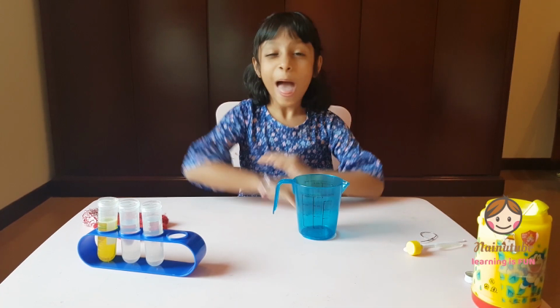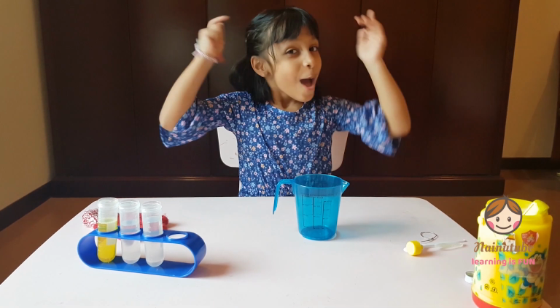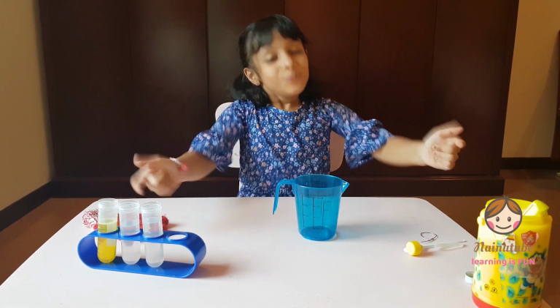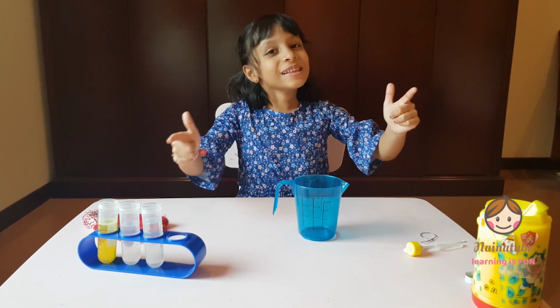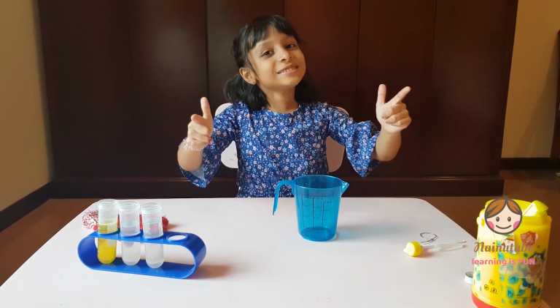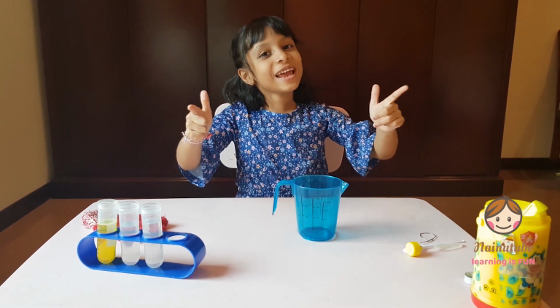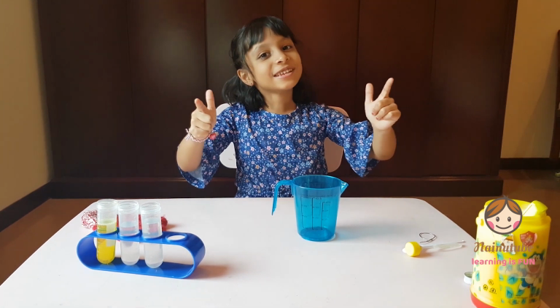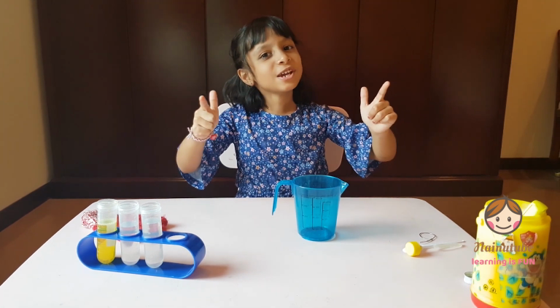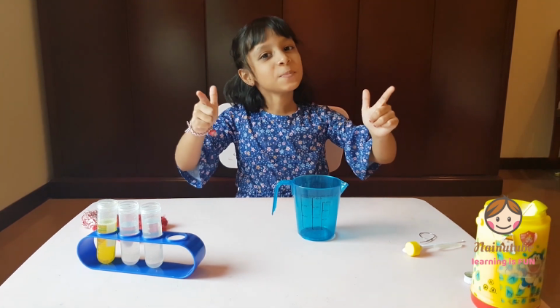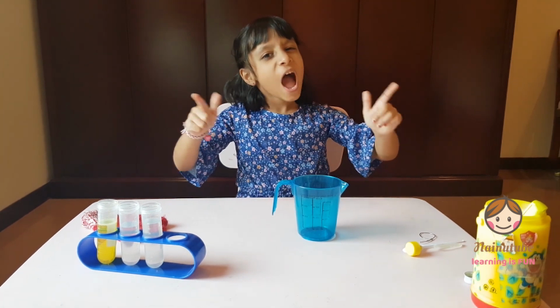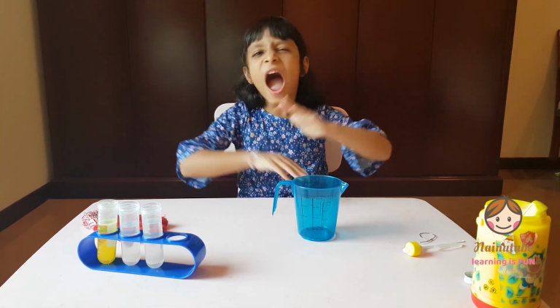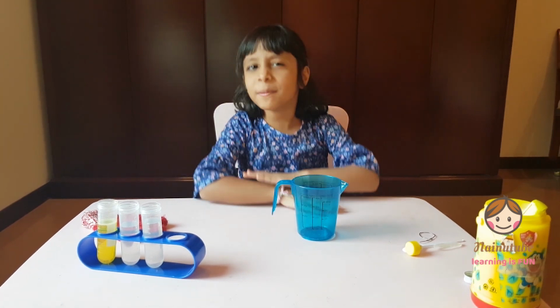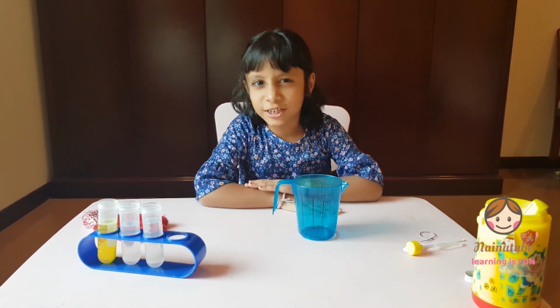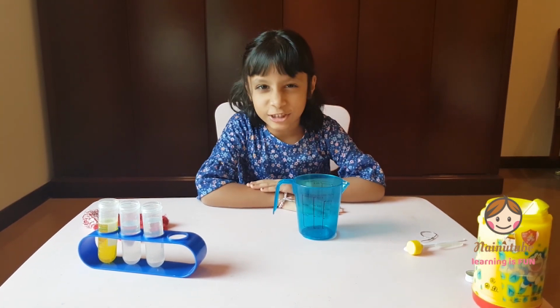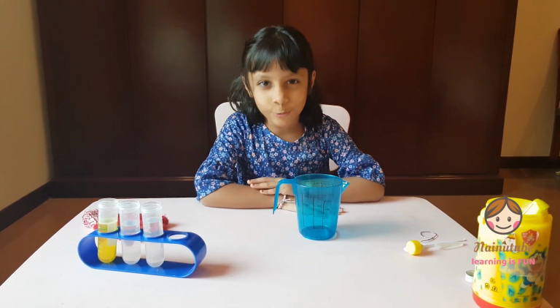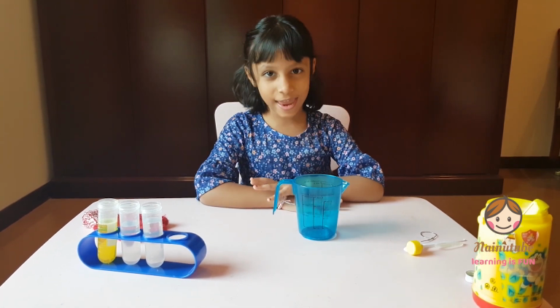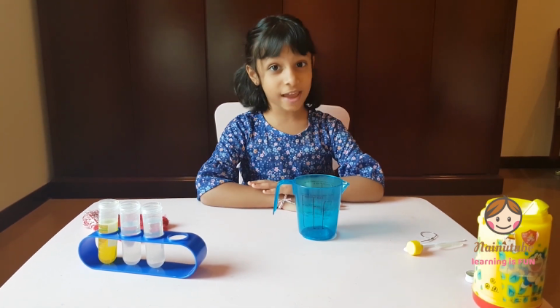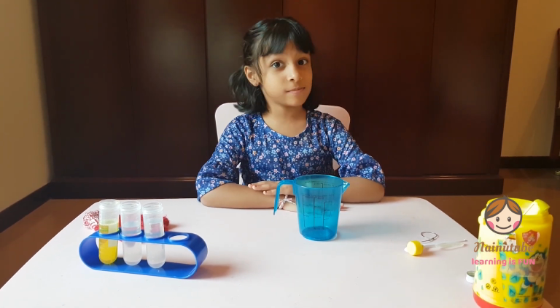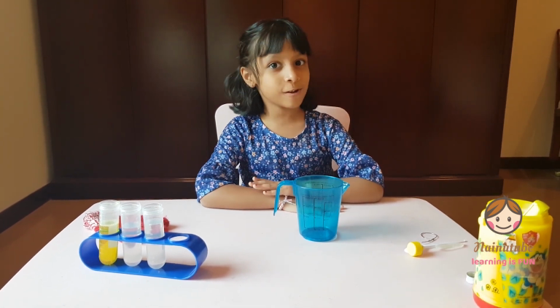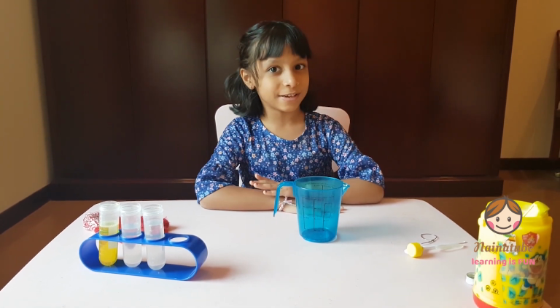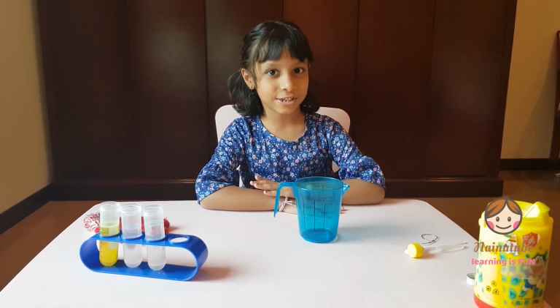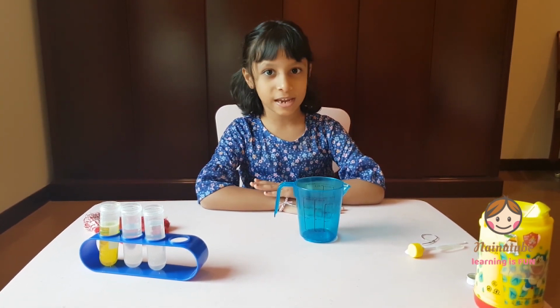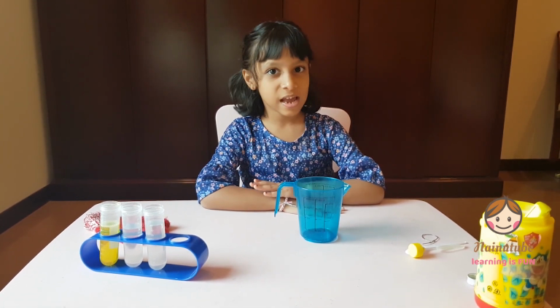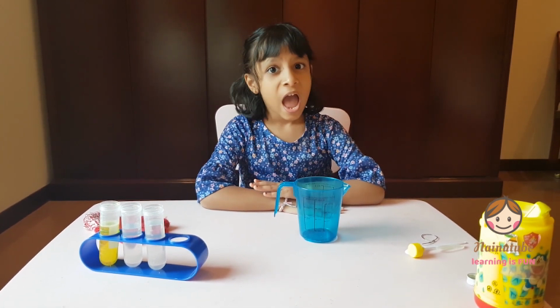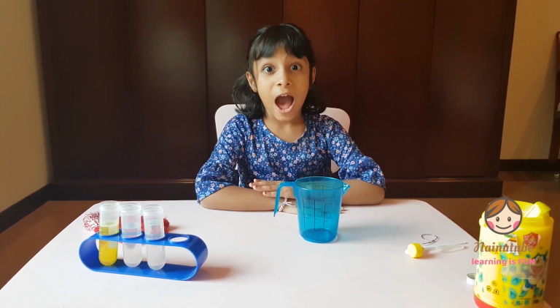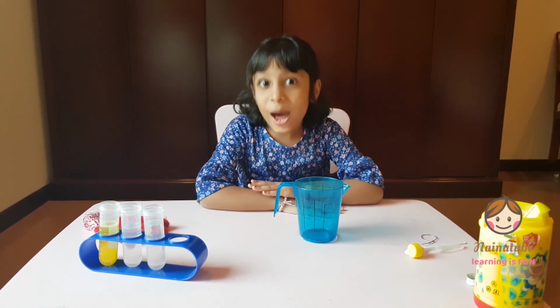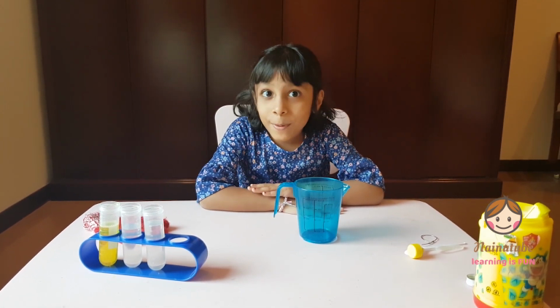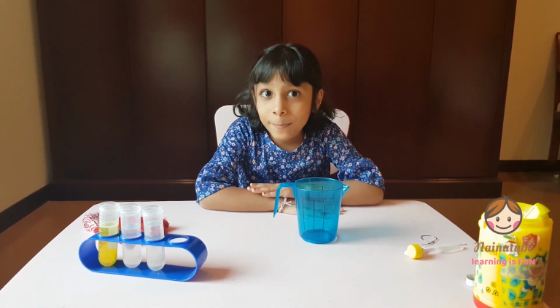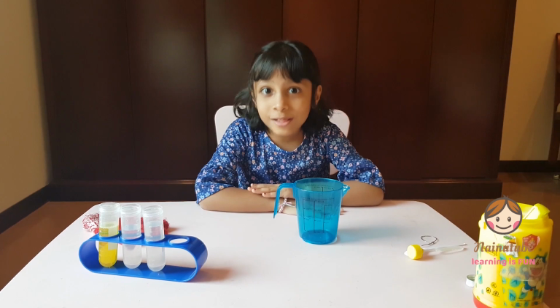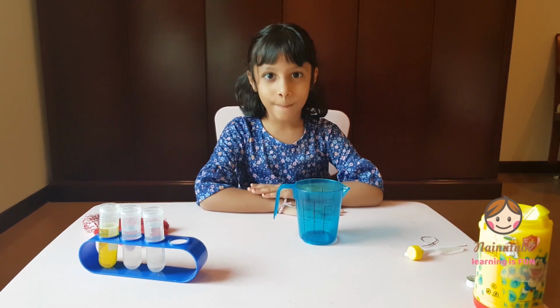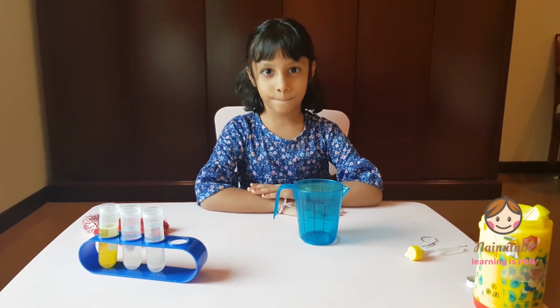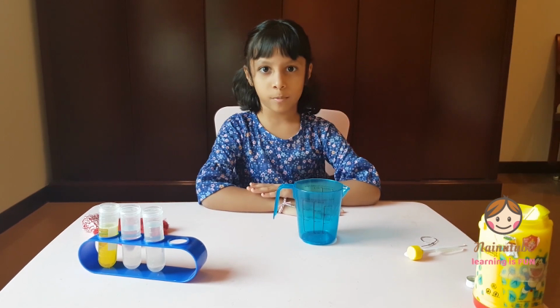Welcome to Ninetube! I'm going to do an experiment today: unpoppable bubbles.